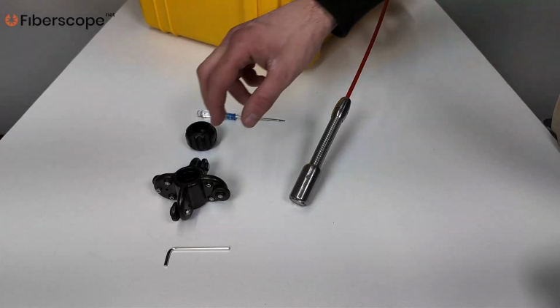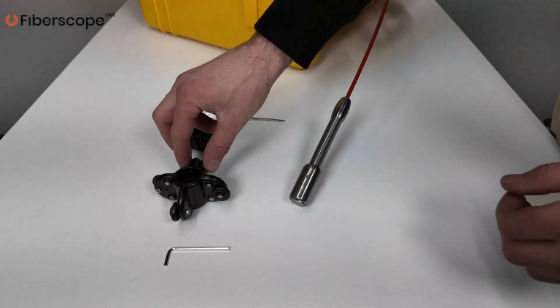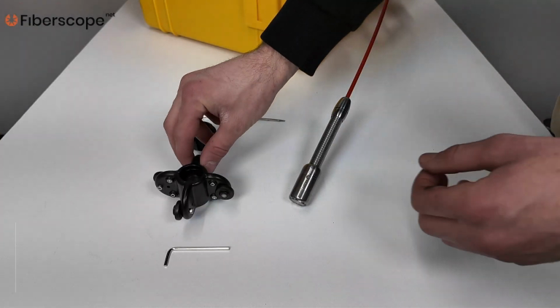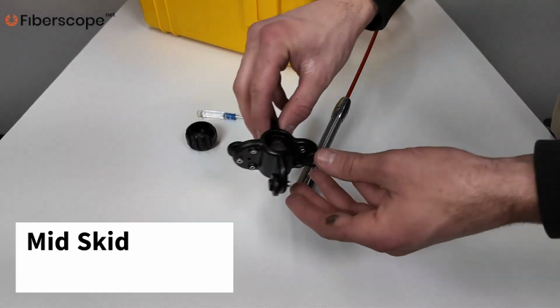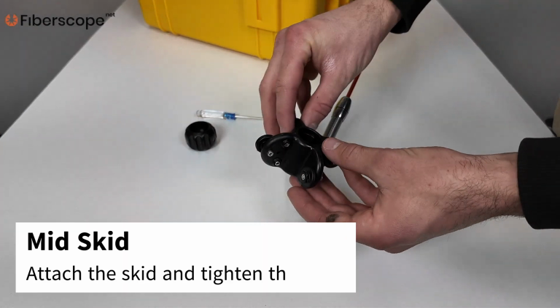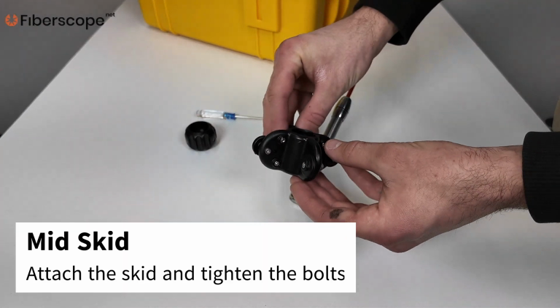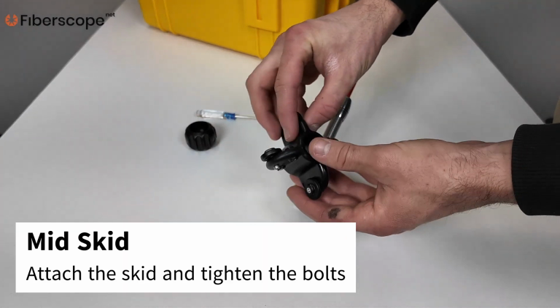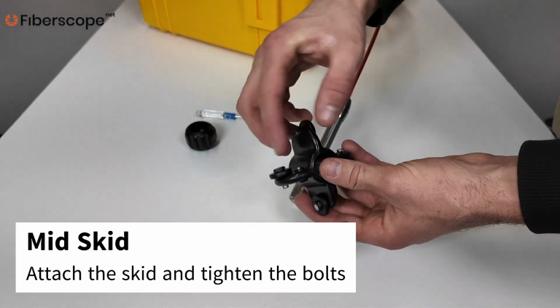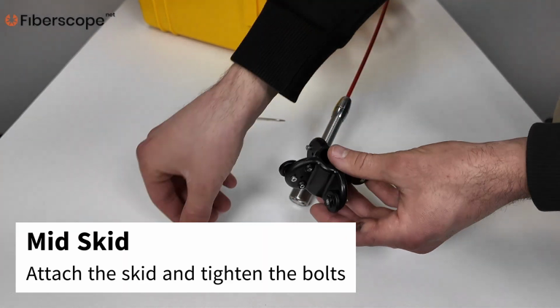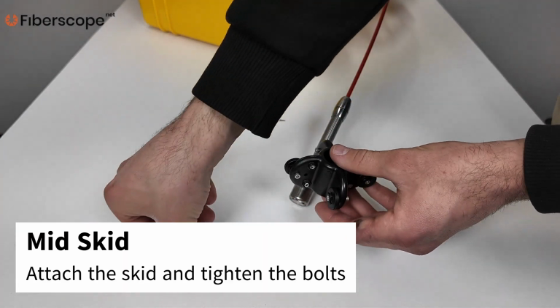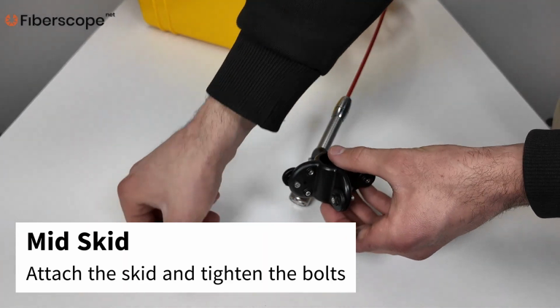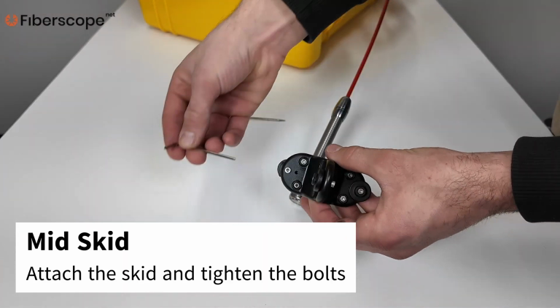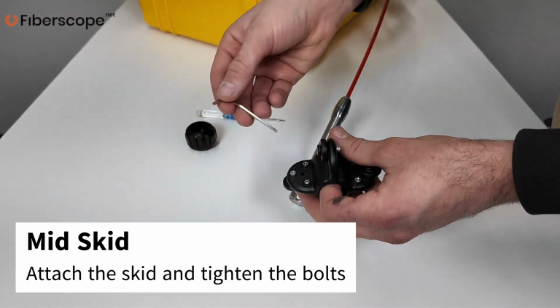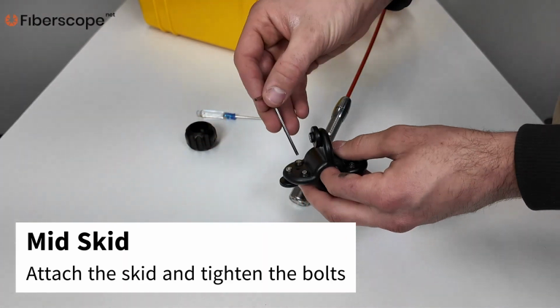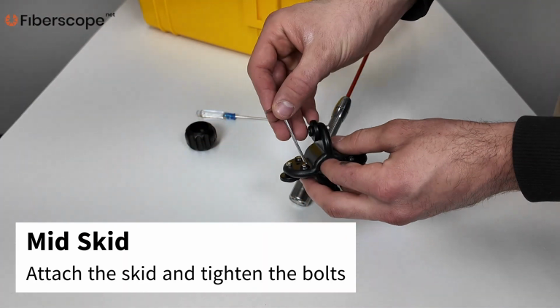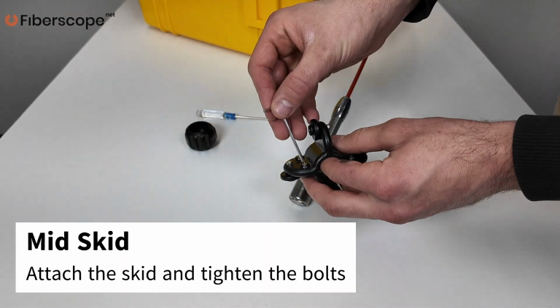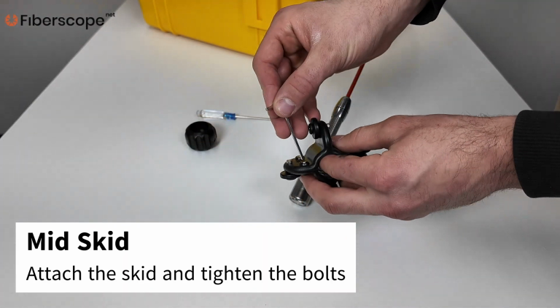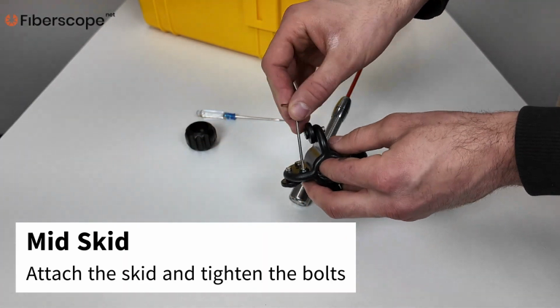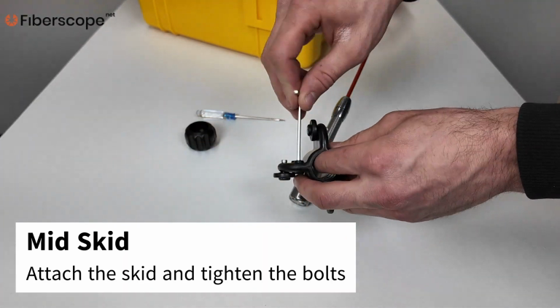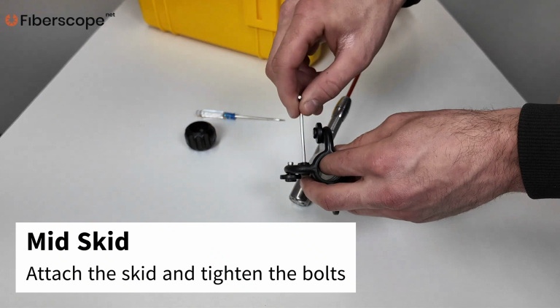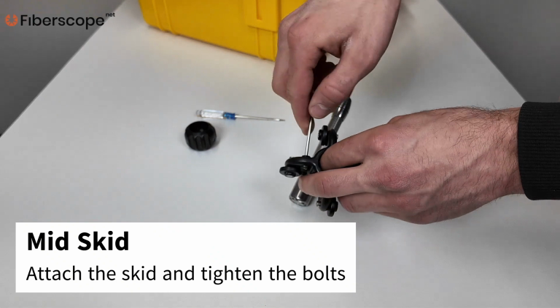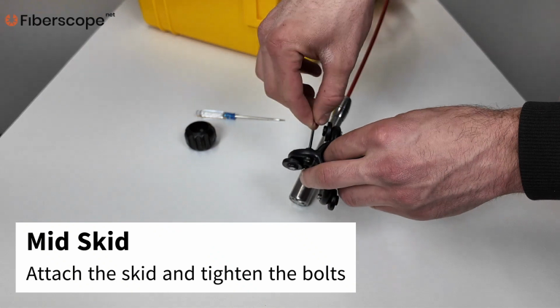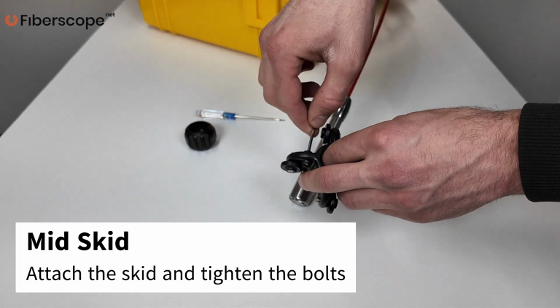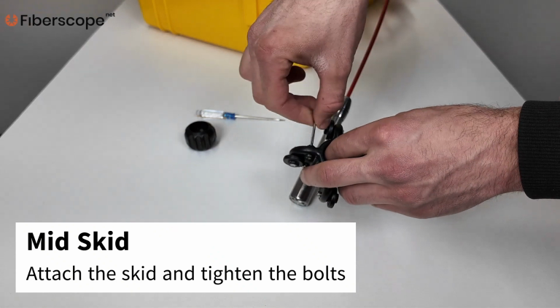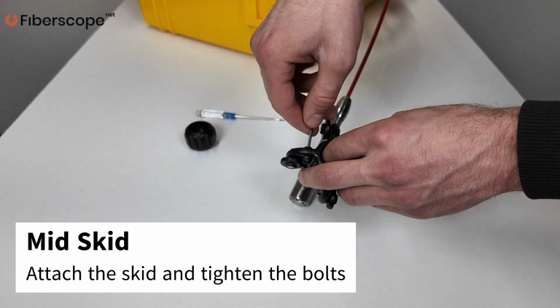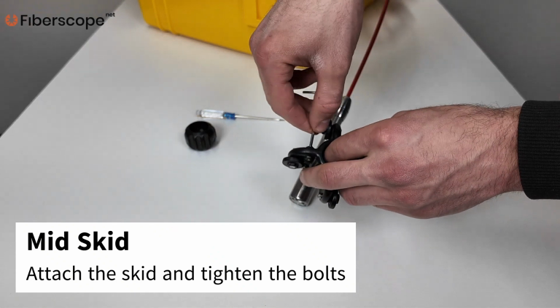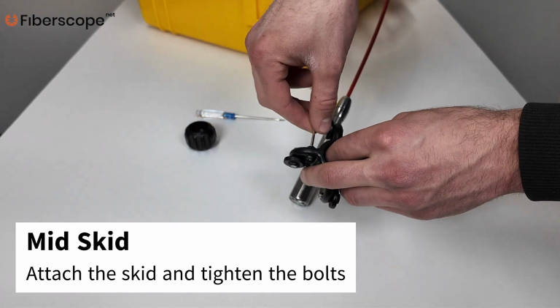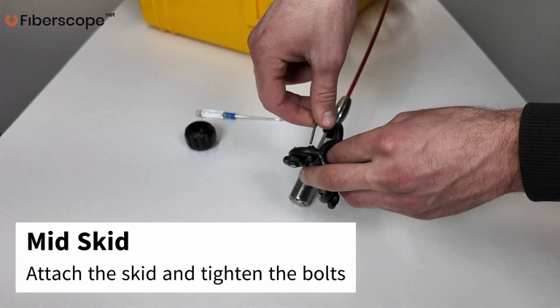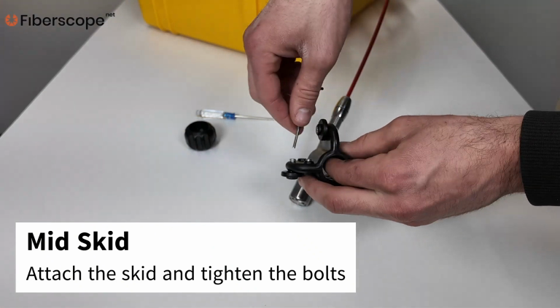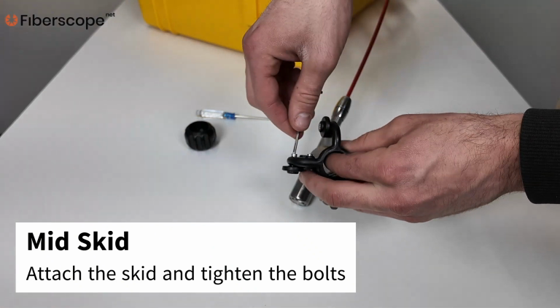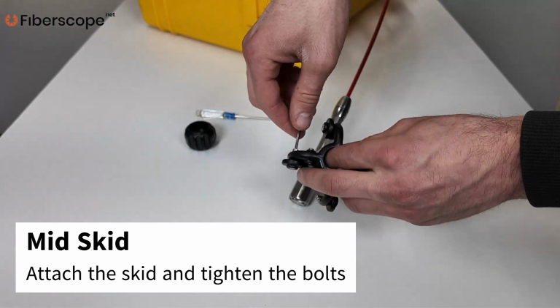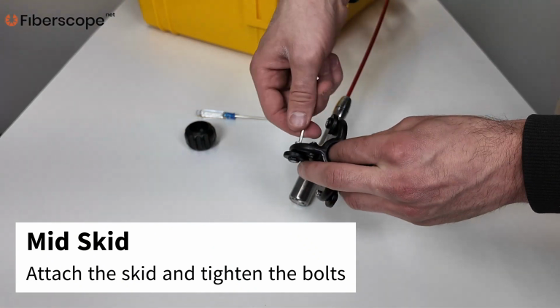Mid Skid: Attach the skid and tighten the bolts.